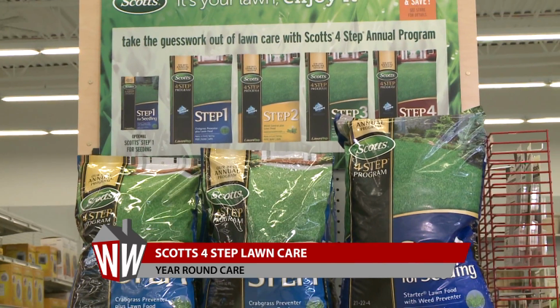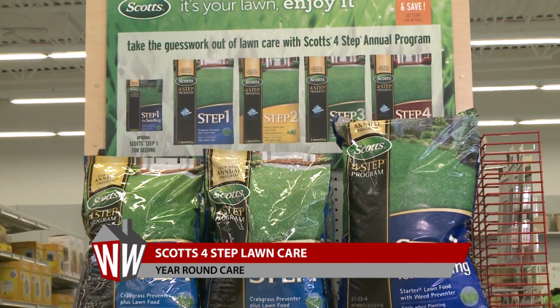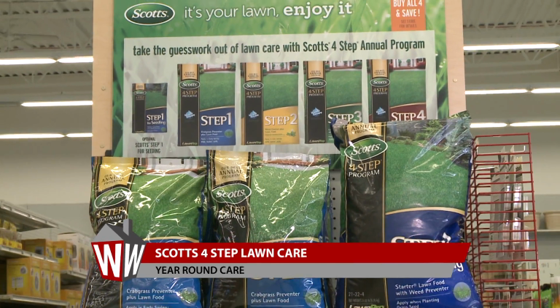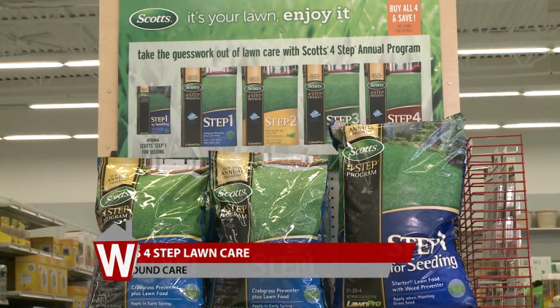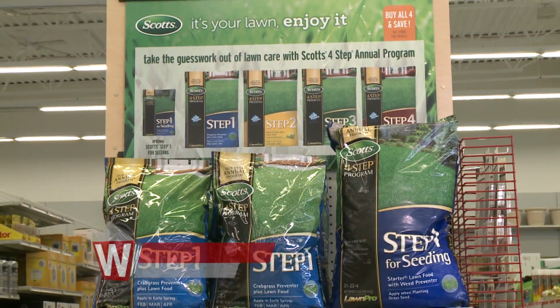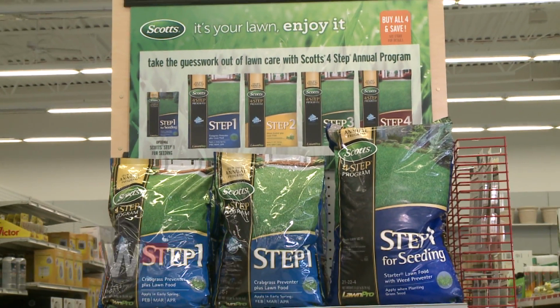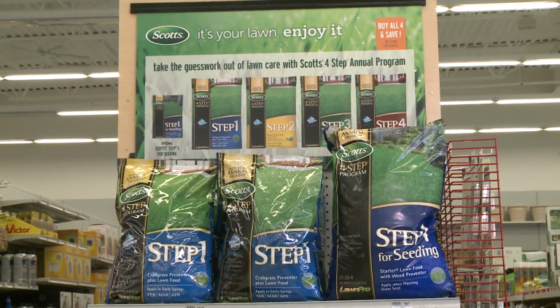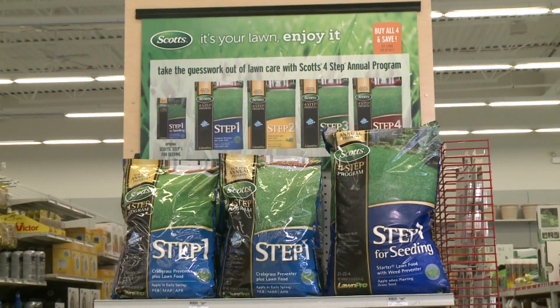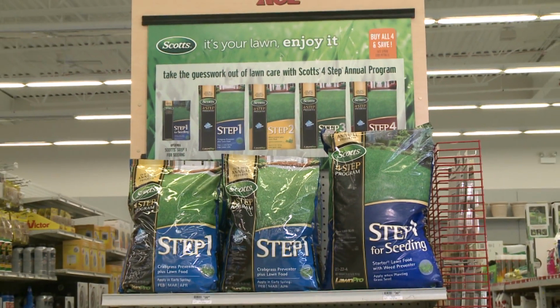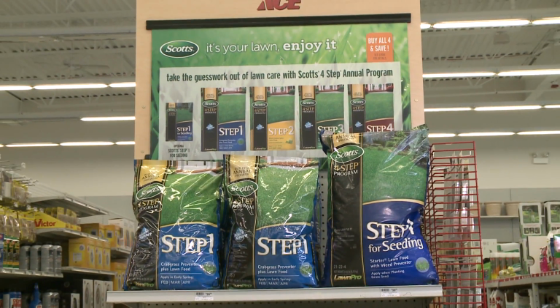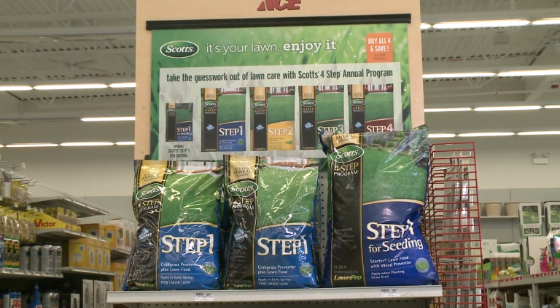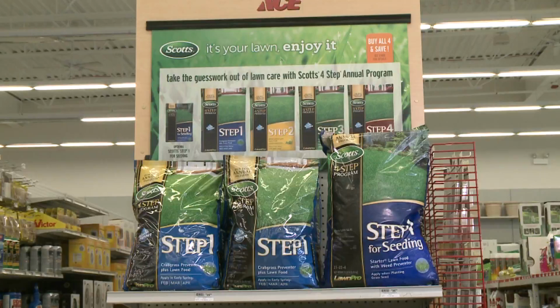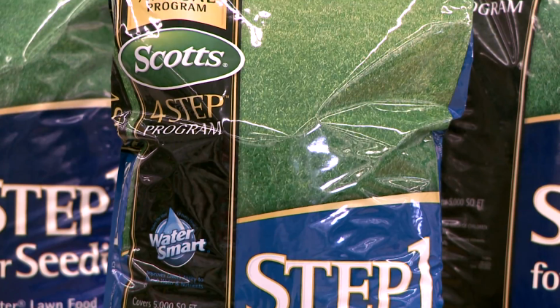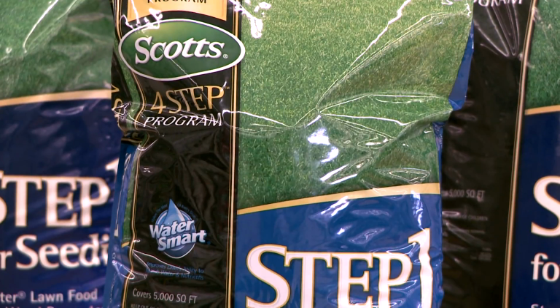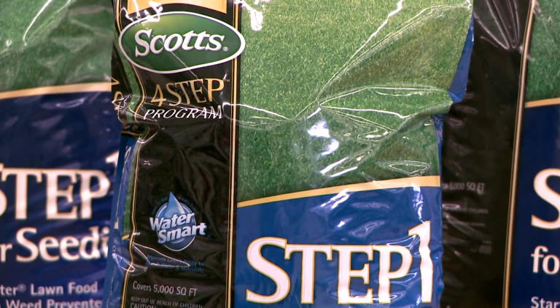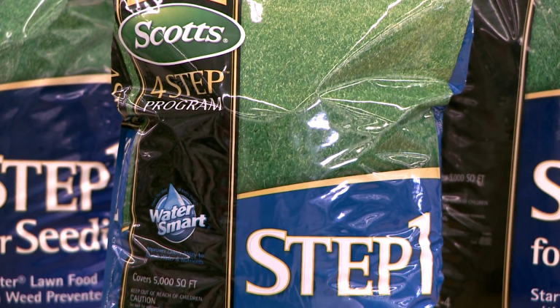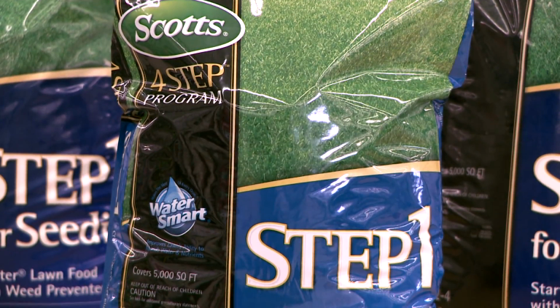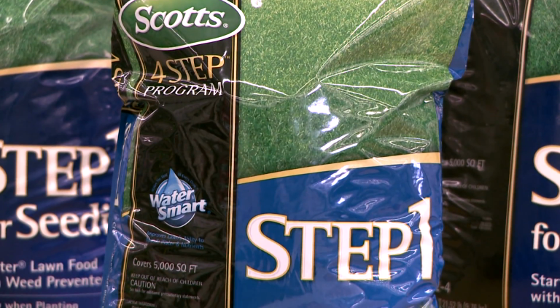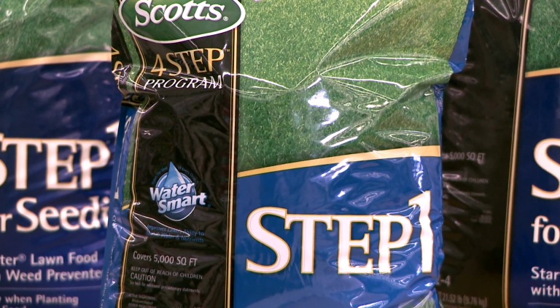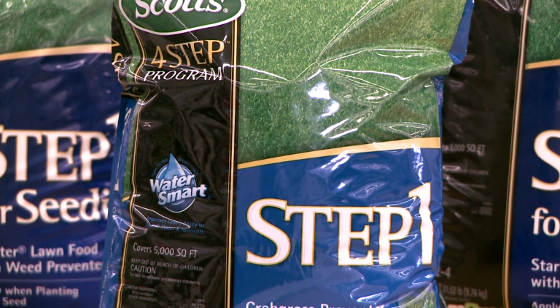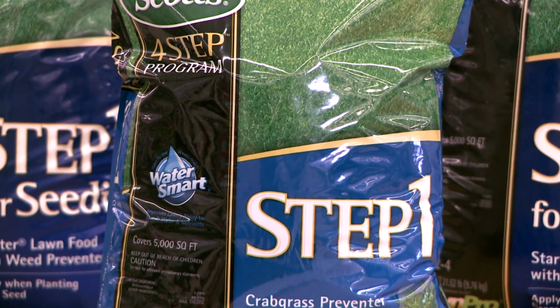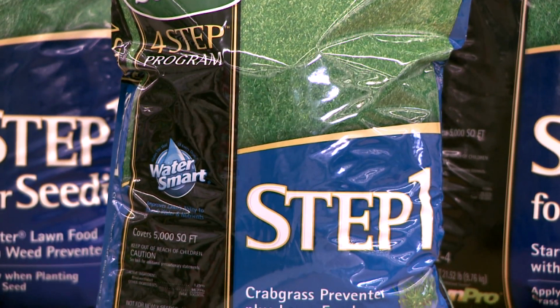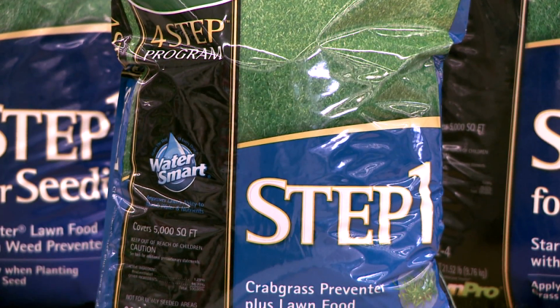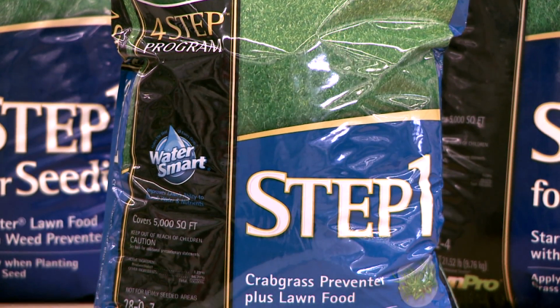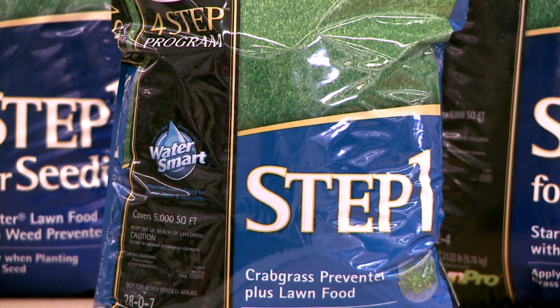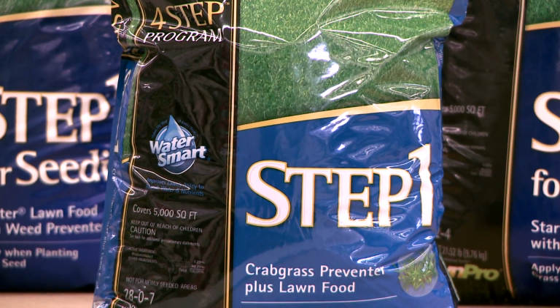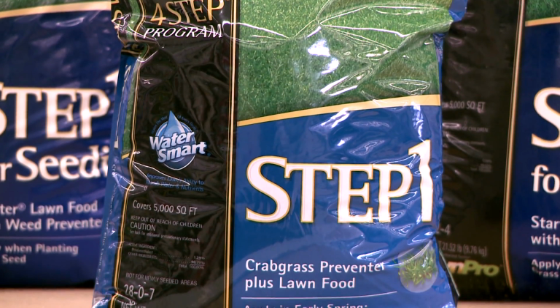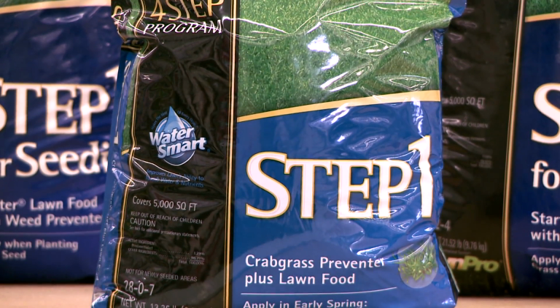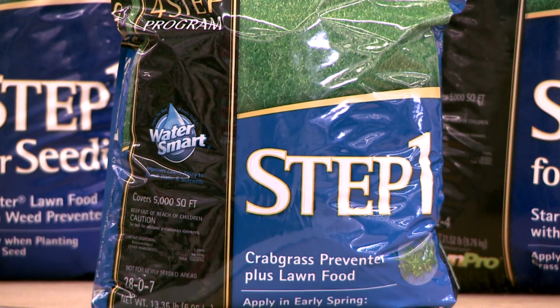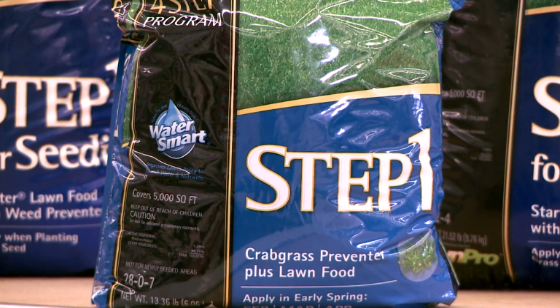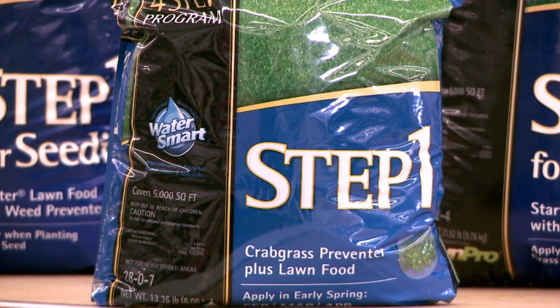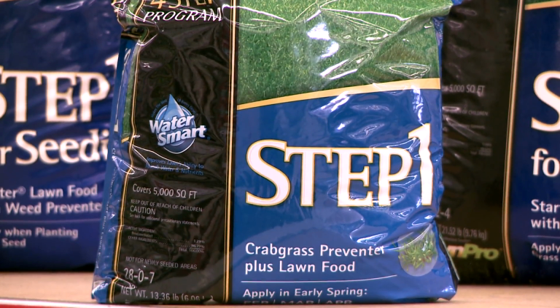What's the ideal timing to put this down? Early spring, usually before the ground reaches 55 degrees.